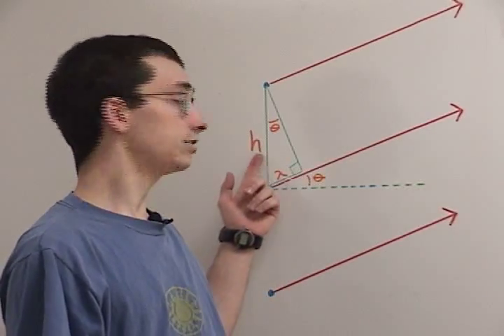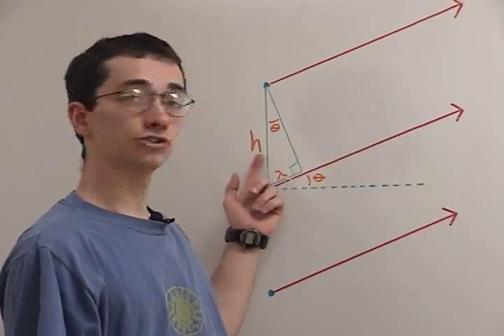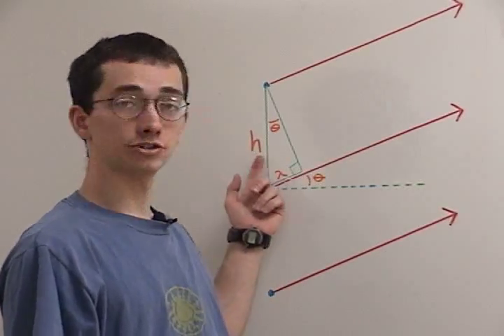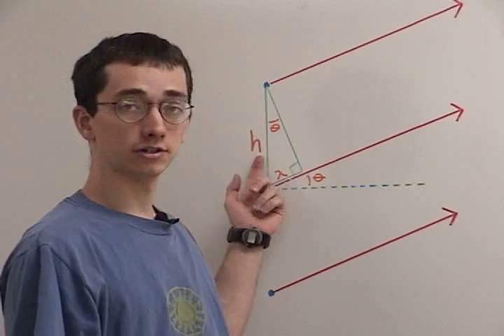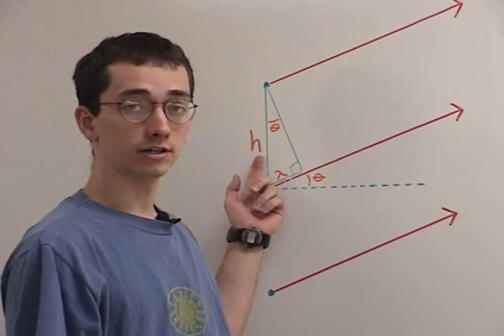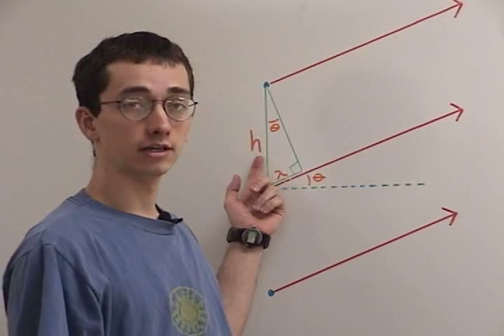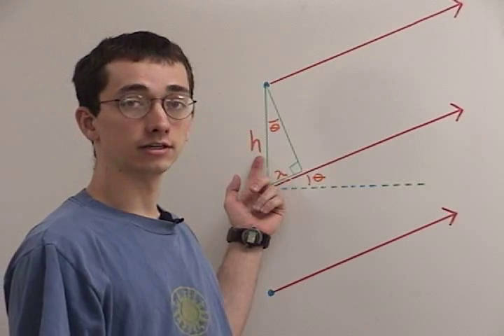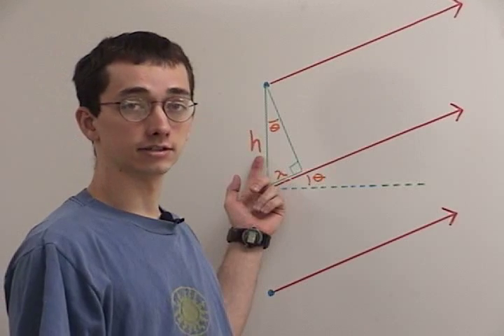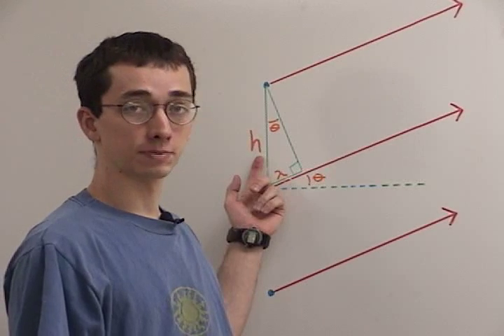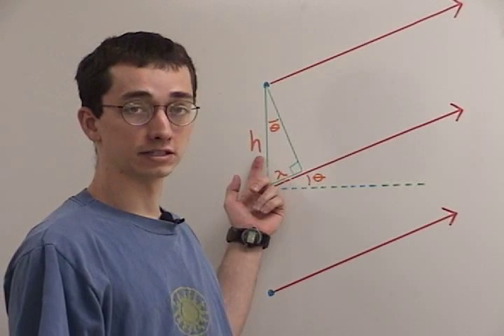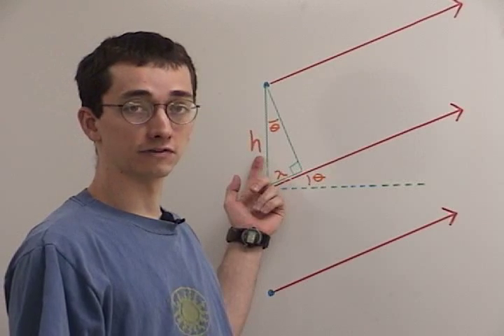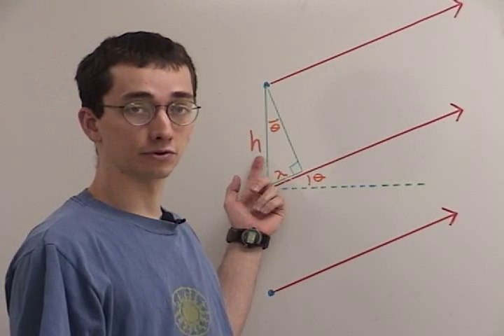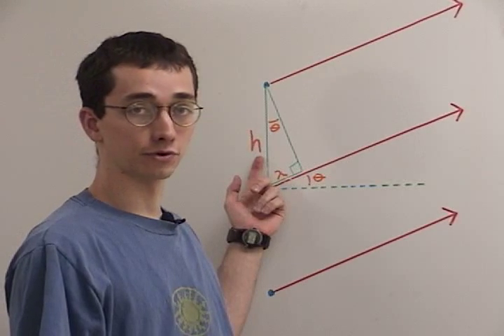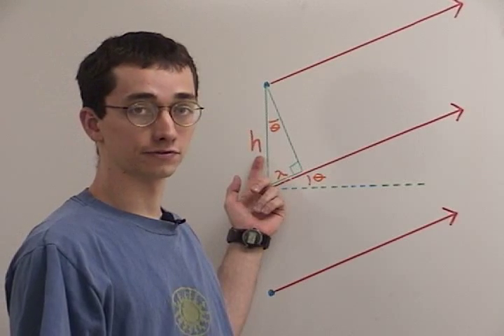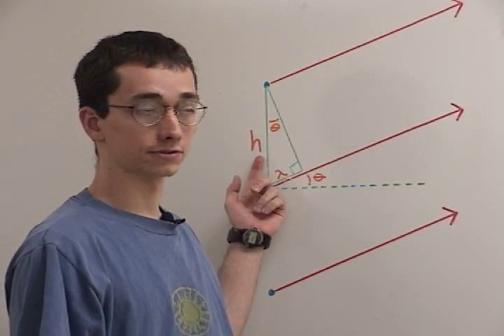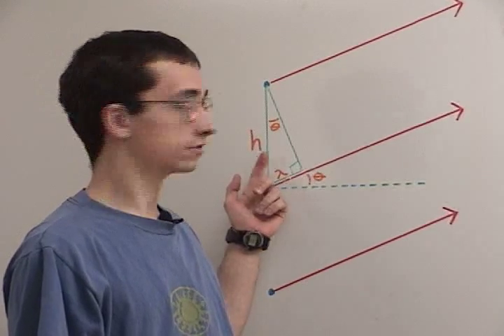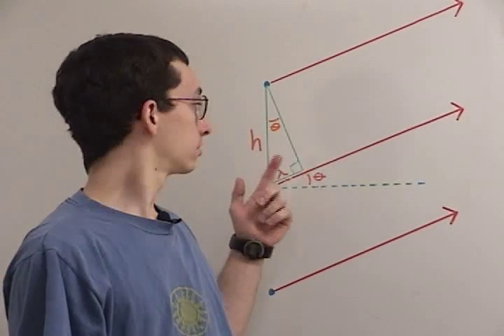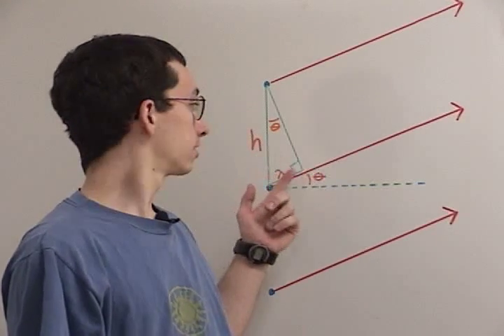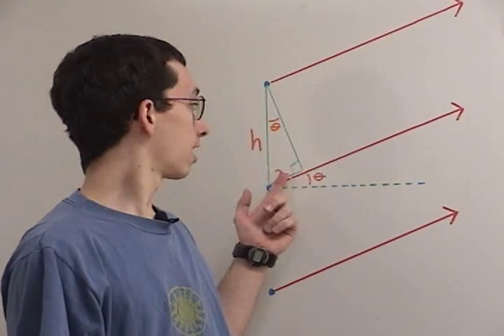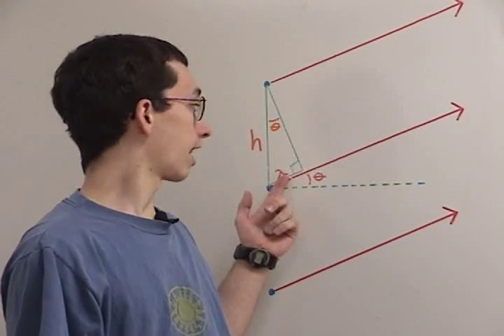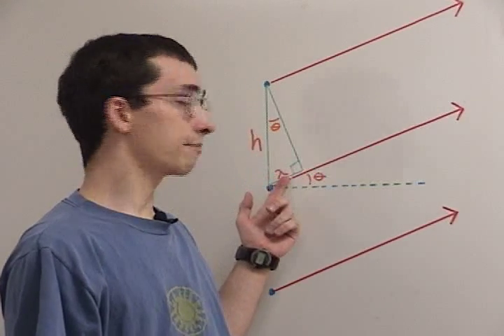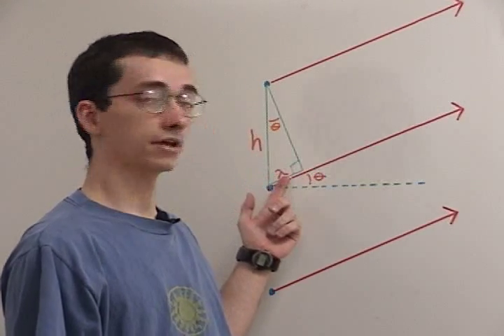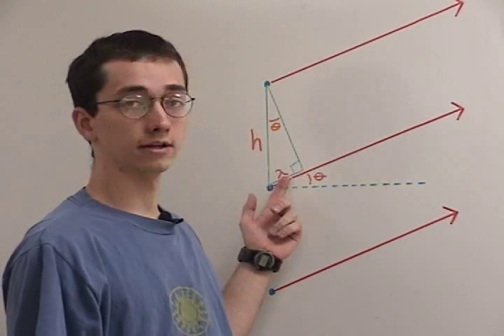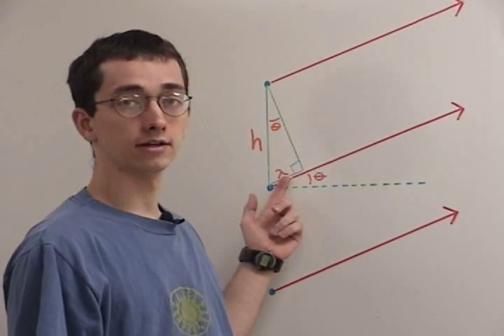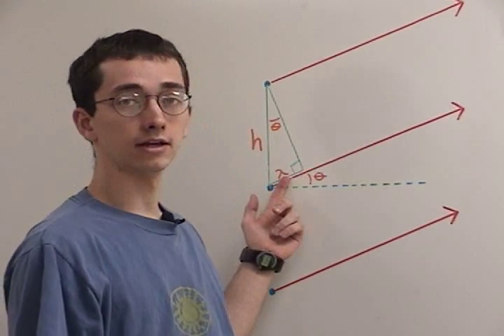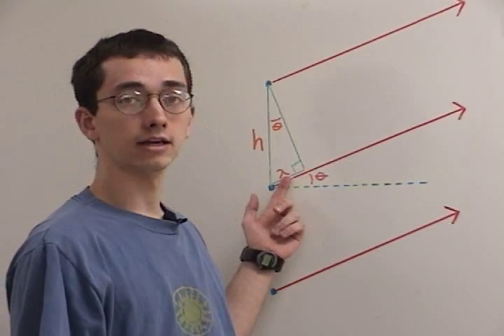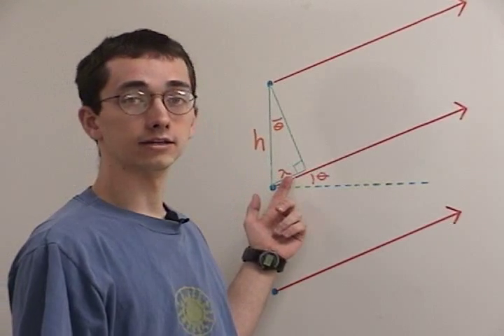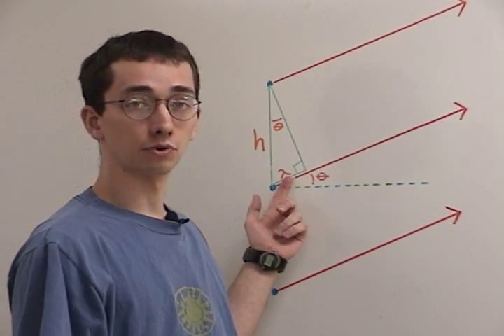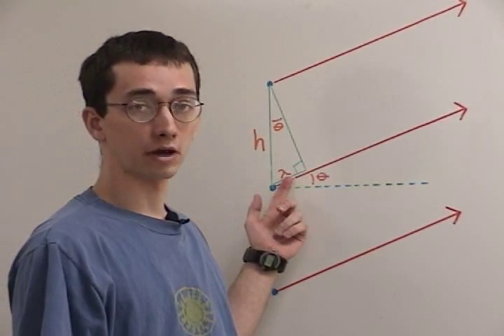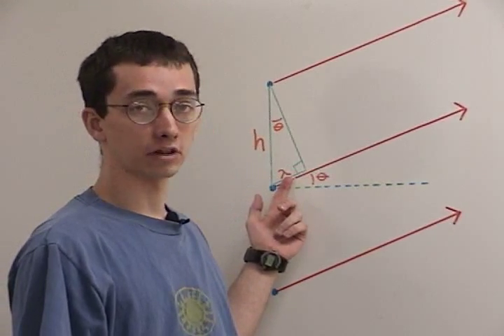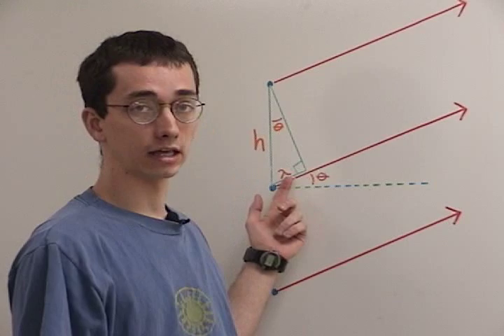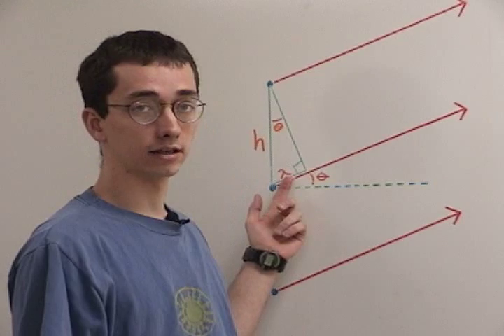H is the spacing of the grooves. Lambda is the wavelength.